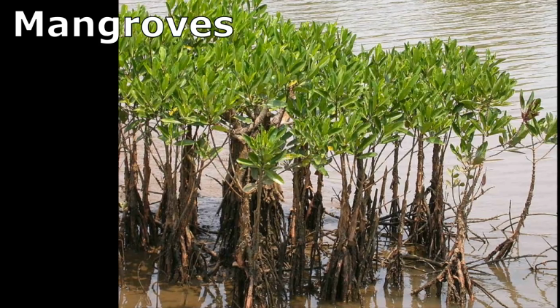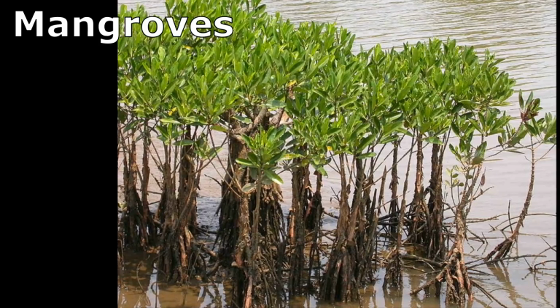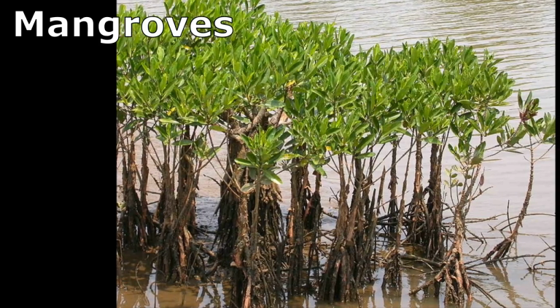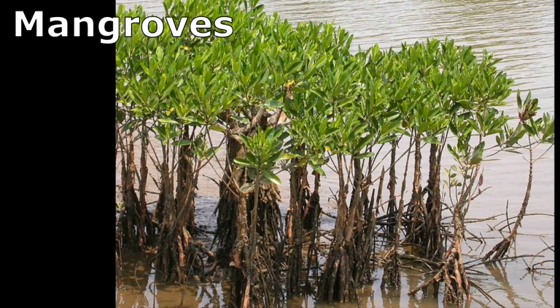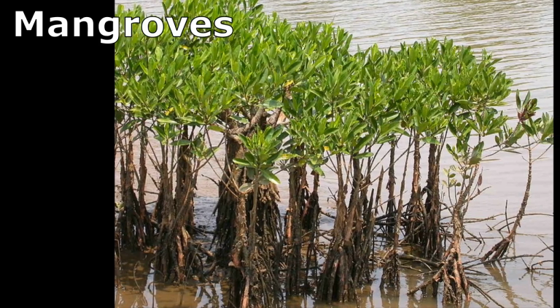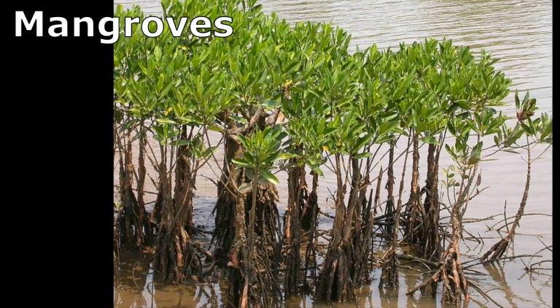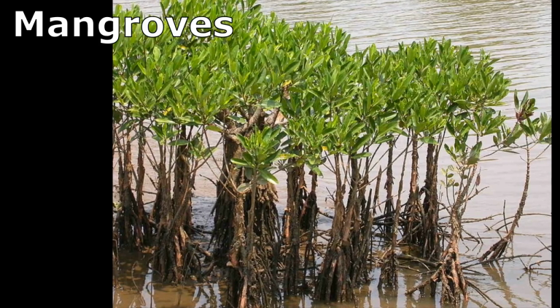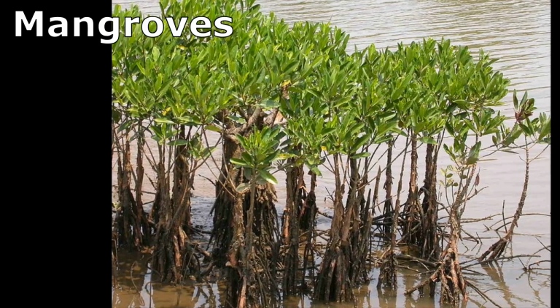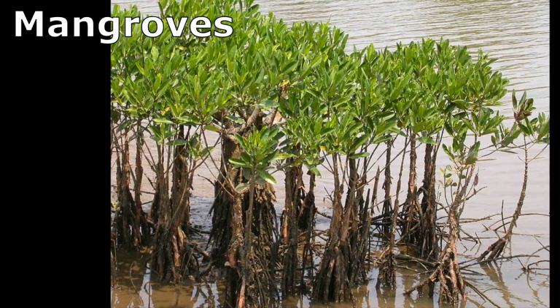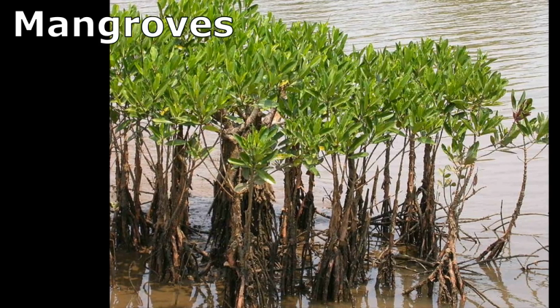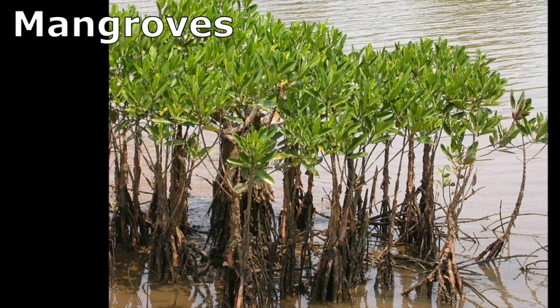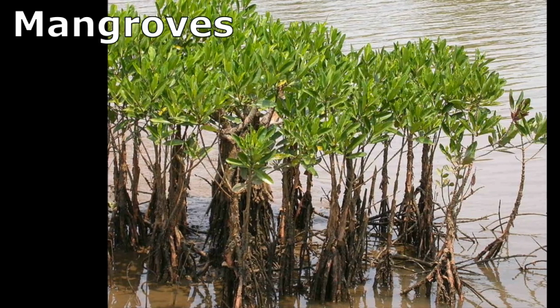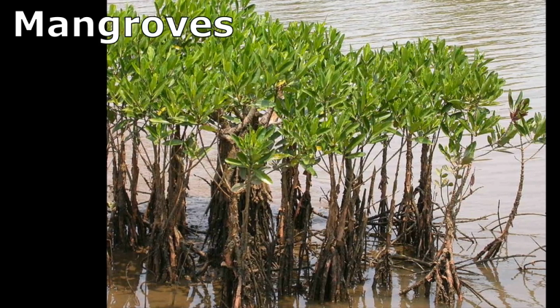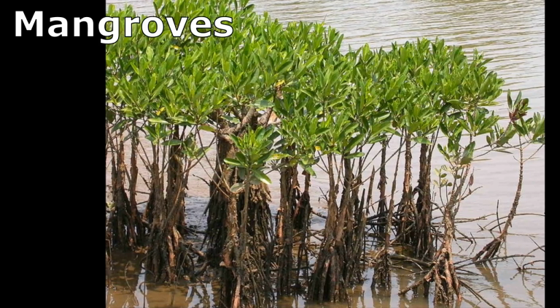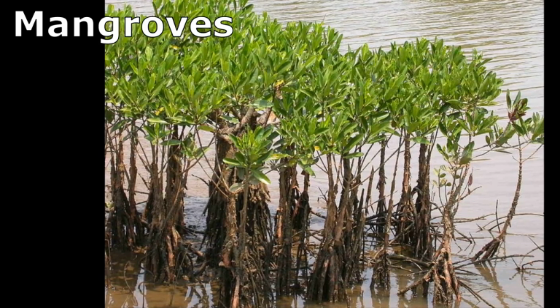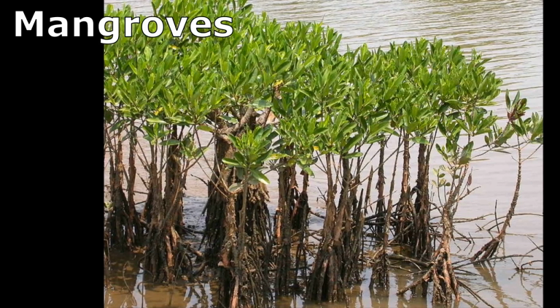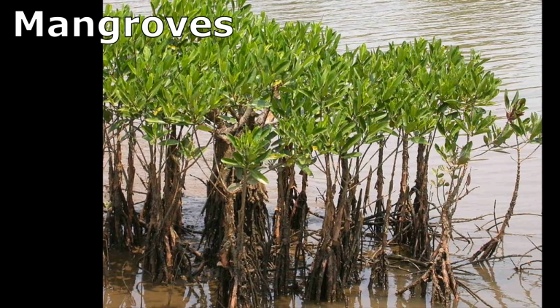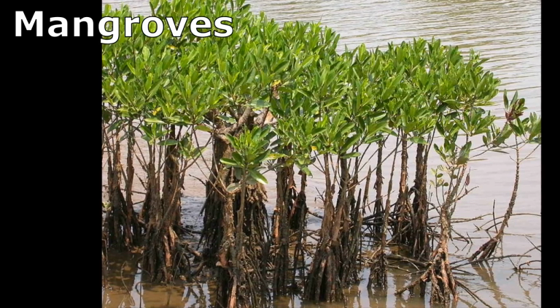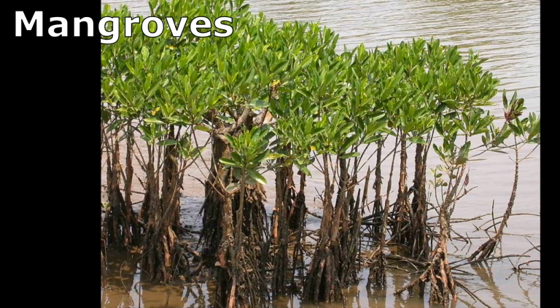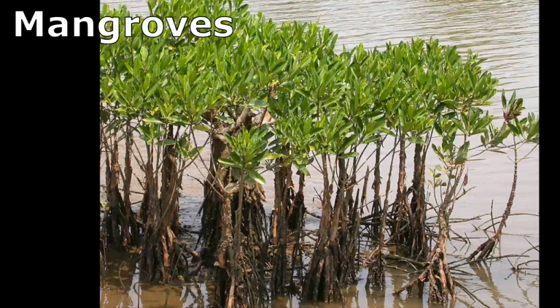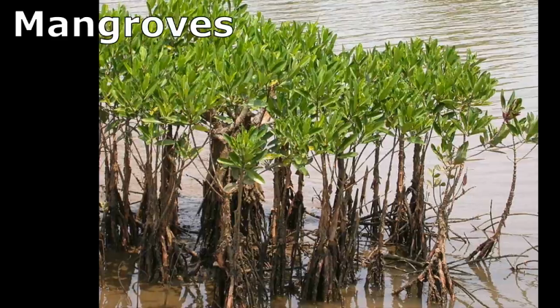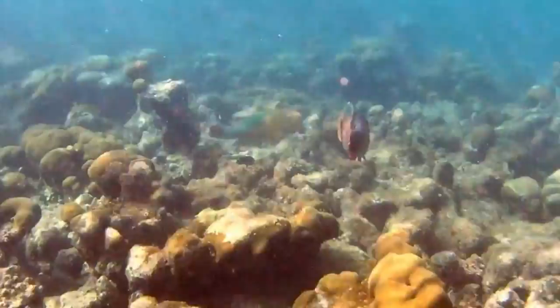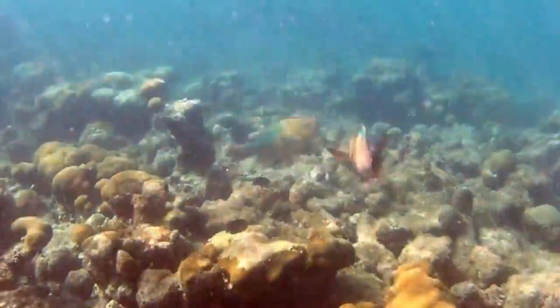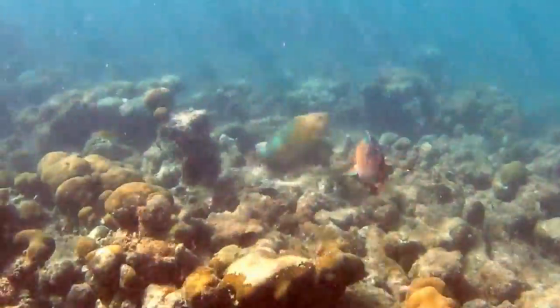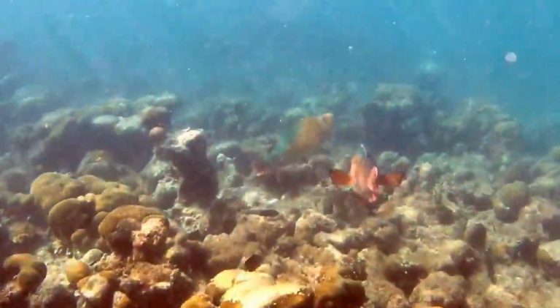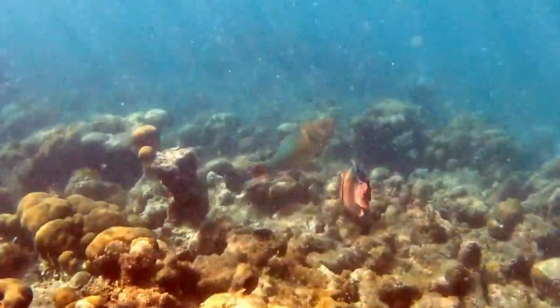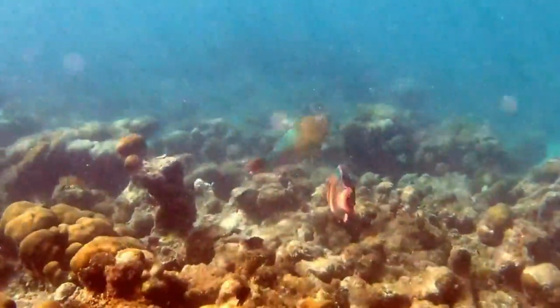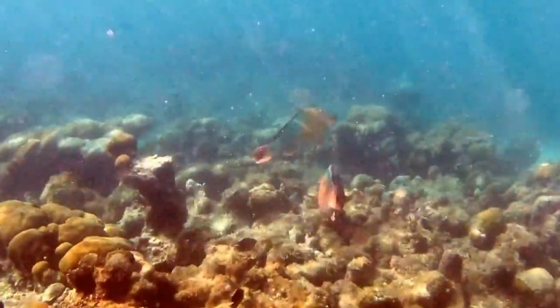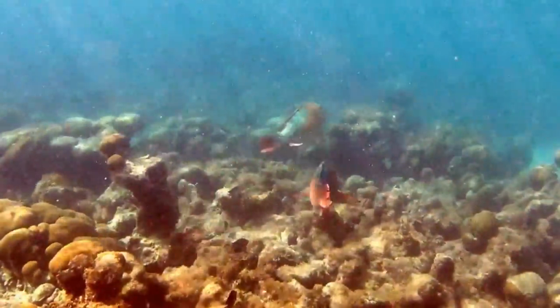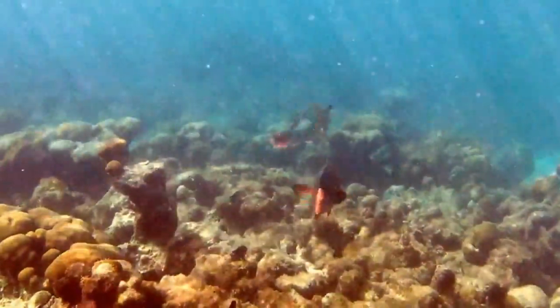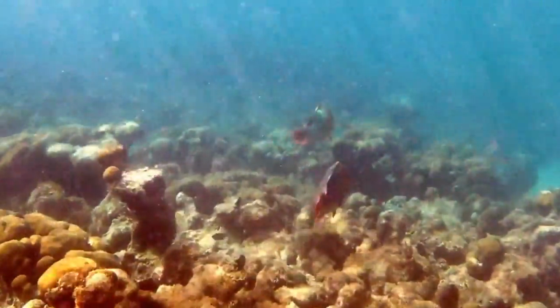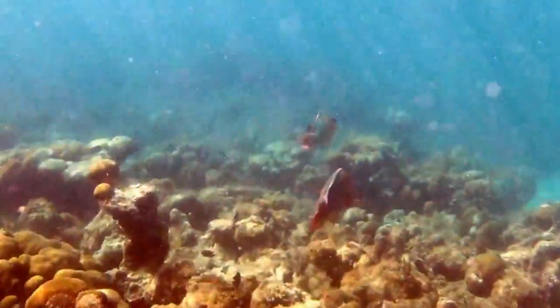Mangroves serve as habitat for juvenile rainbow parrotfish. They move to coral reefs as they mature.